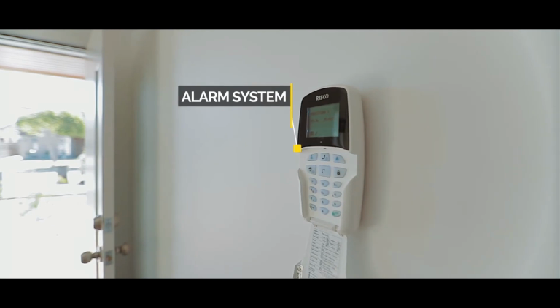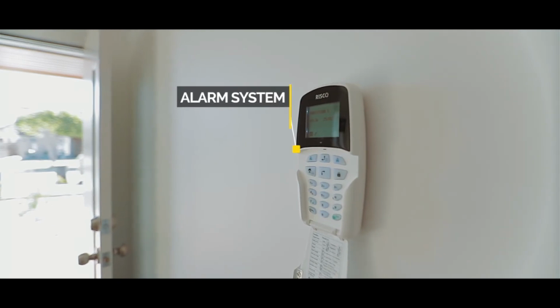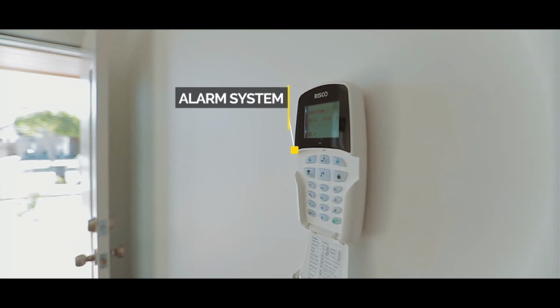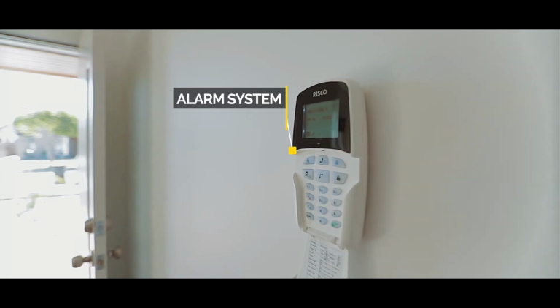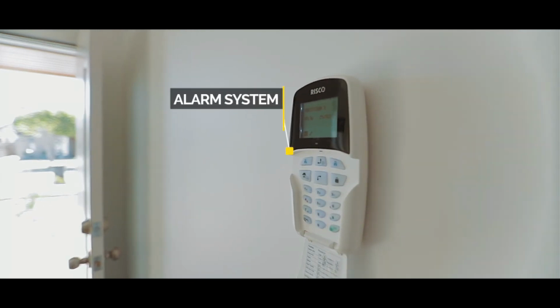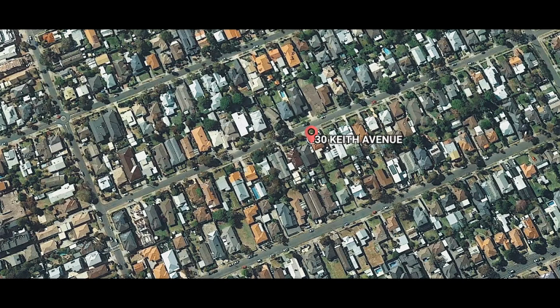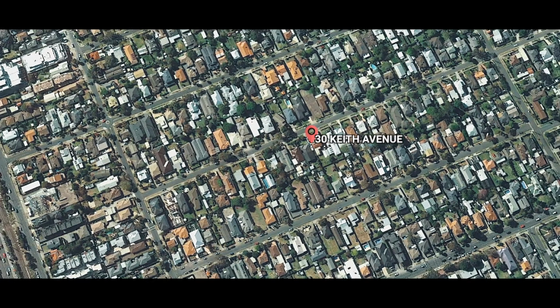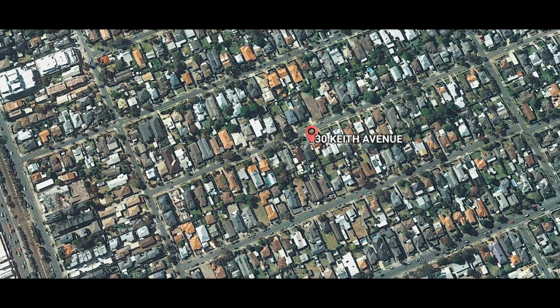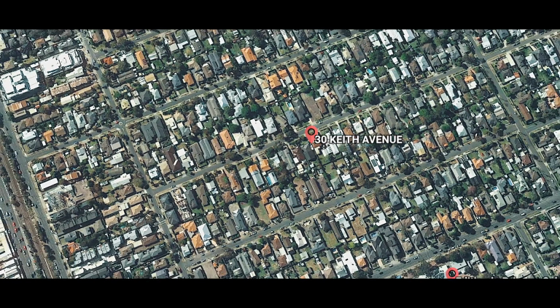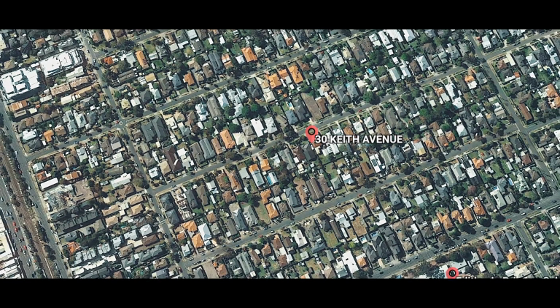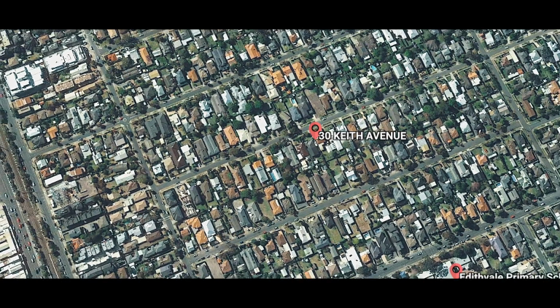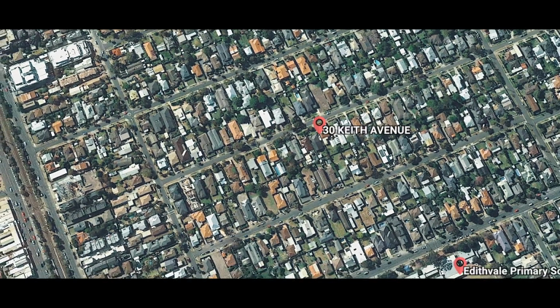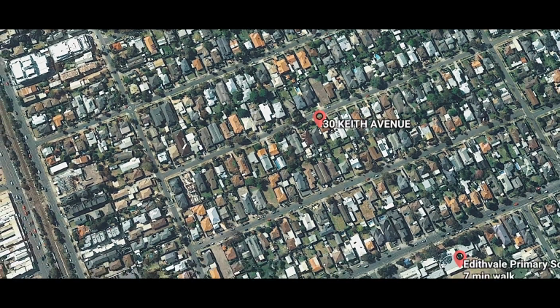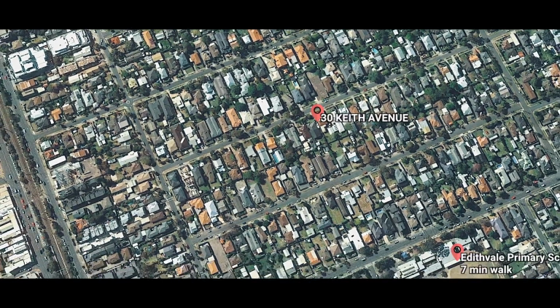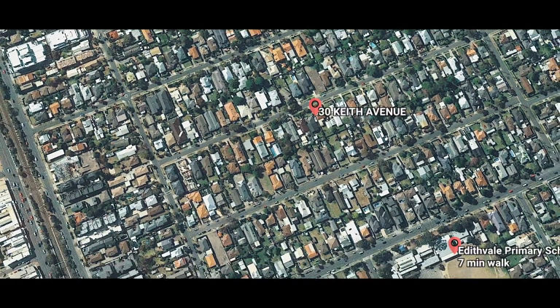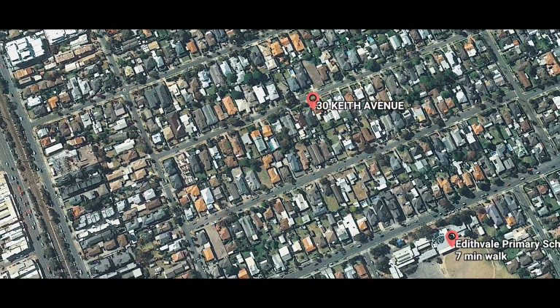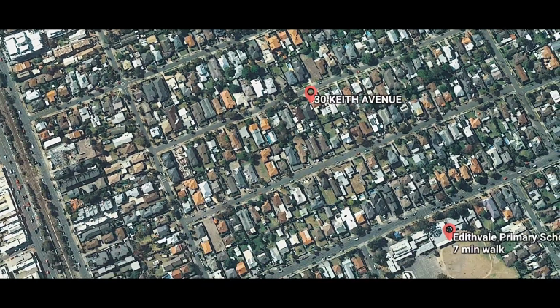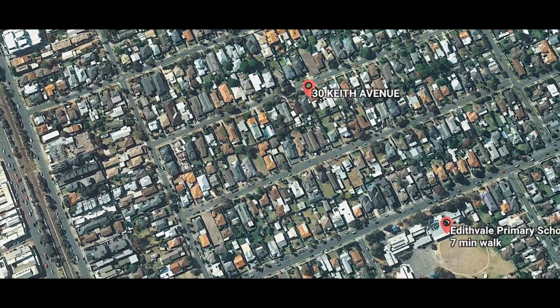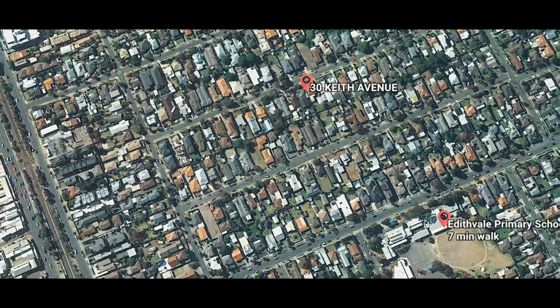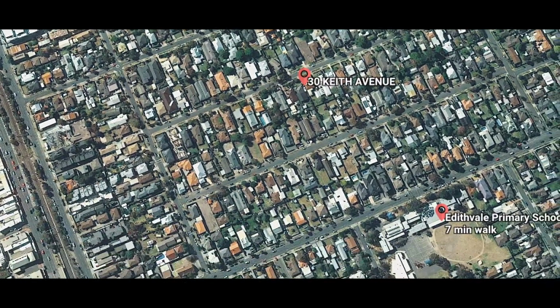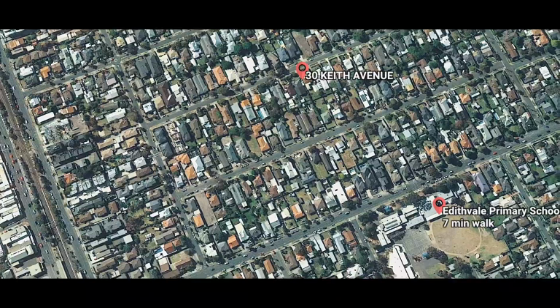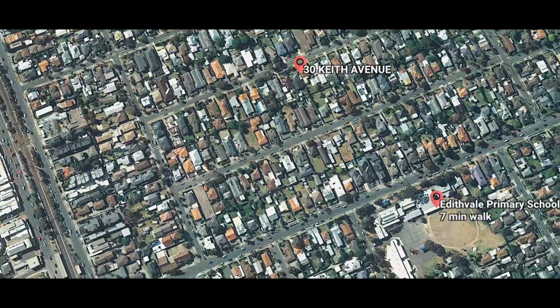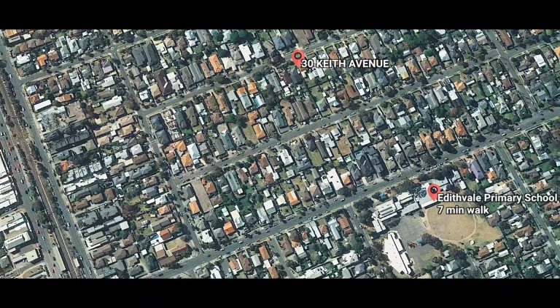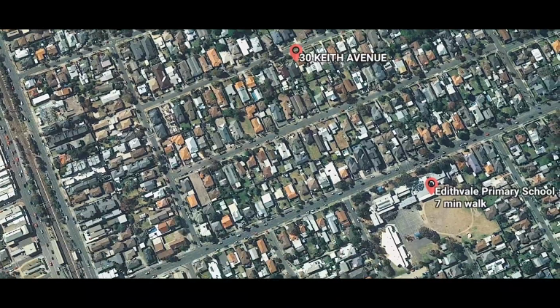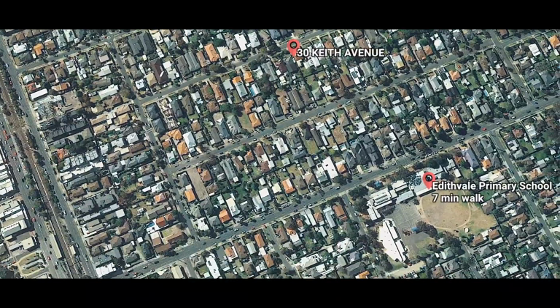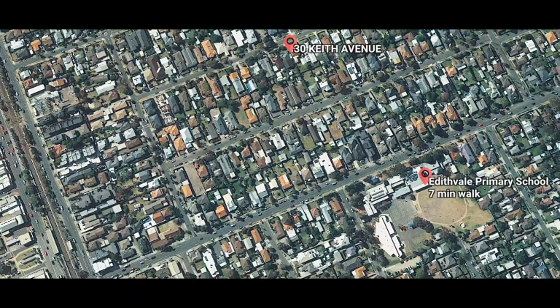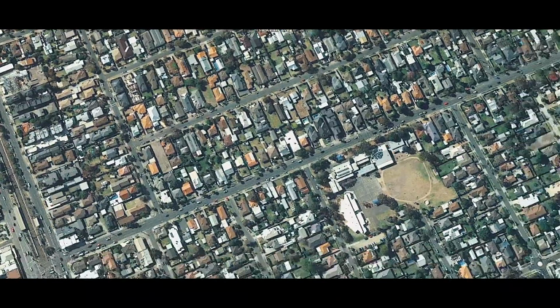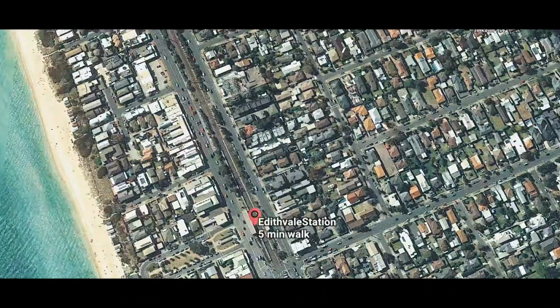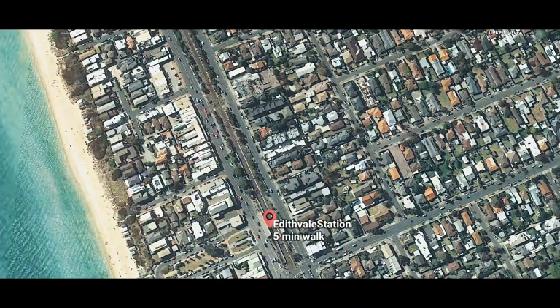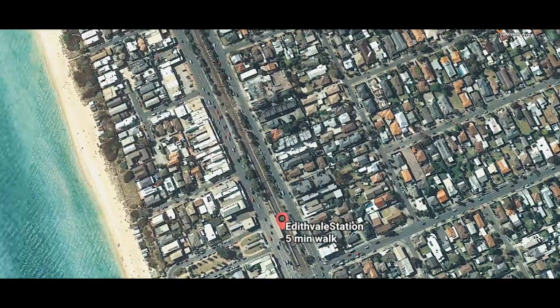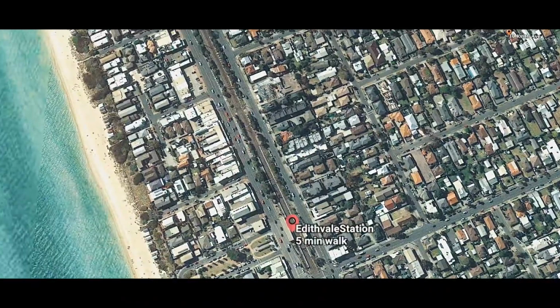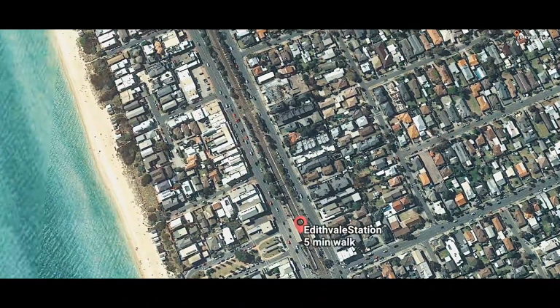Located on arguably one of the best streets of Edithvale, just a short stroll to the Edithvale beach, train station and cafes.